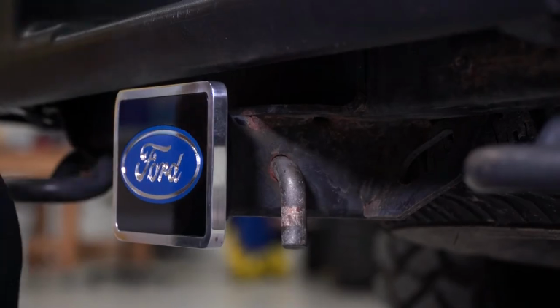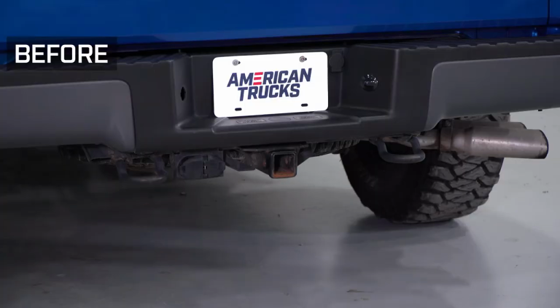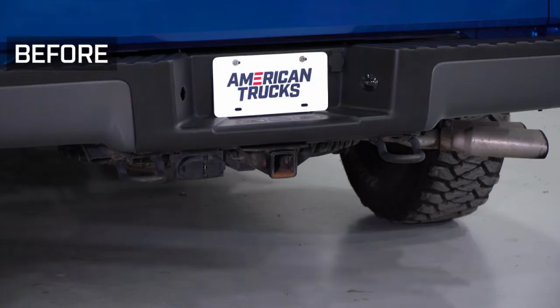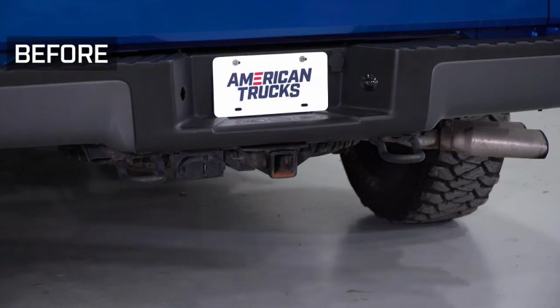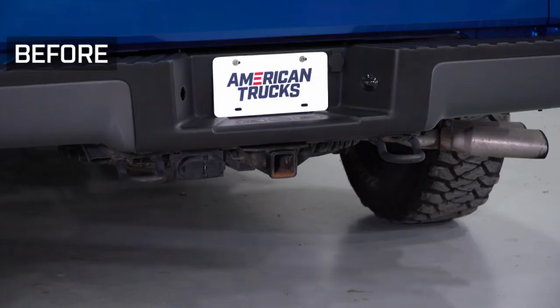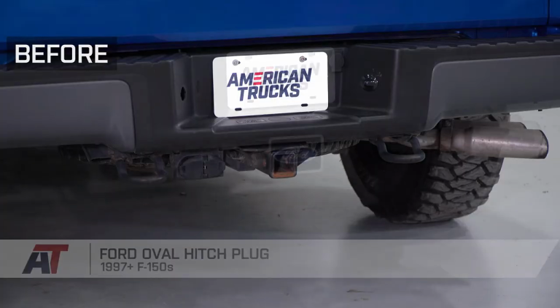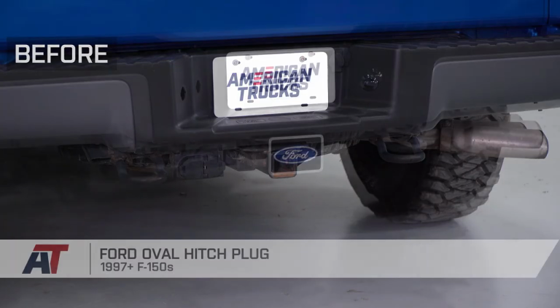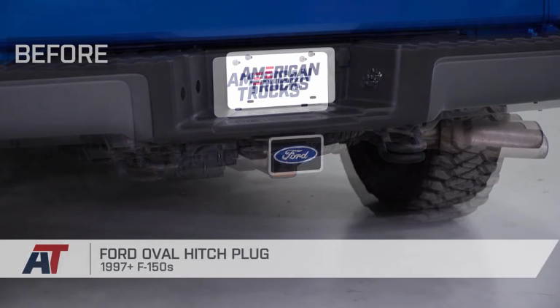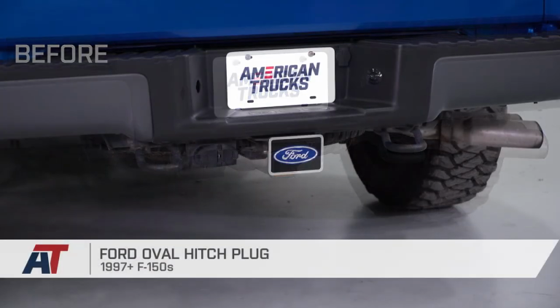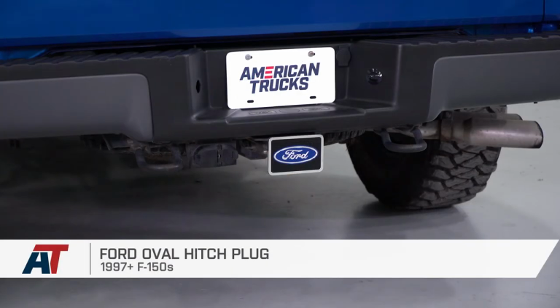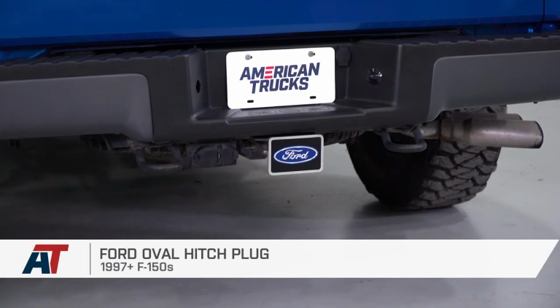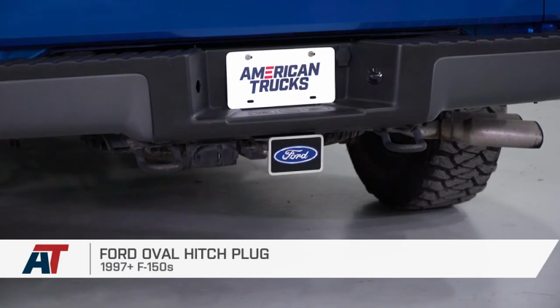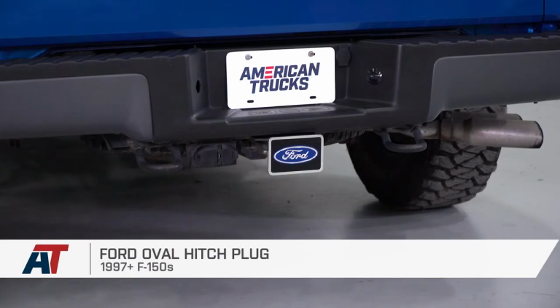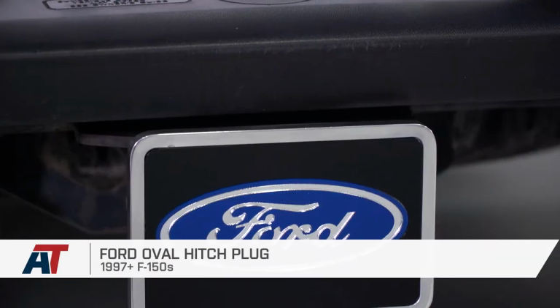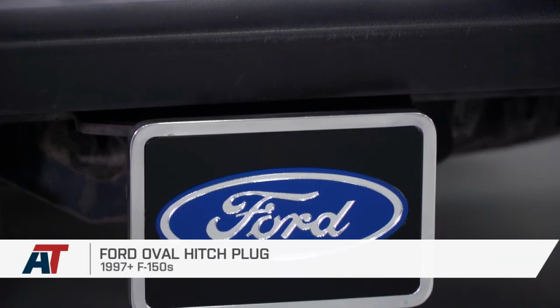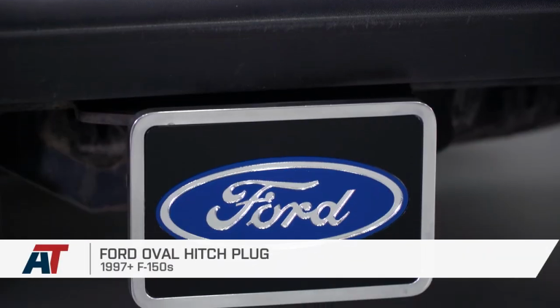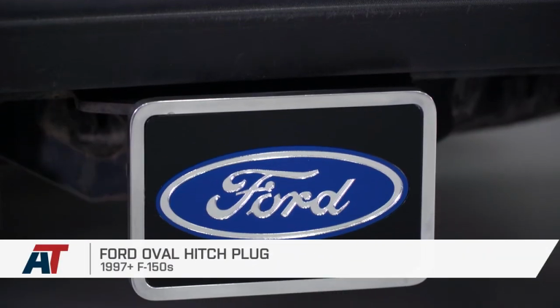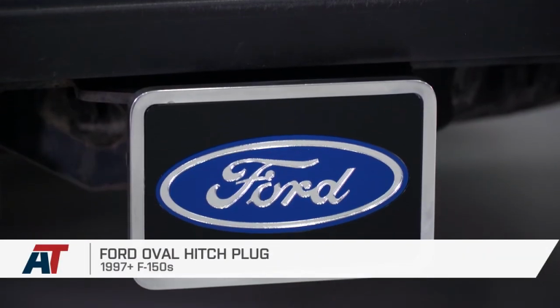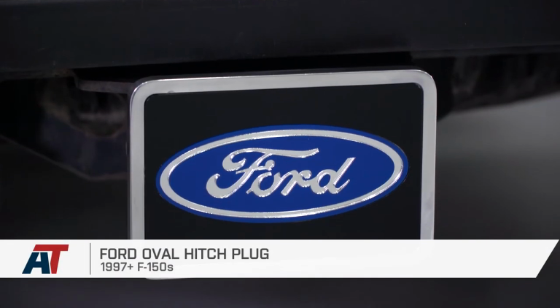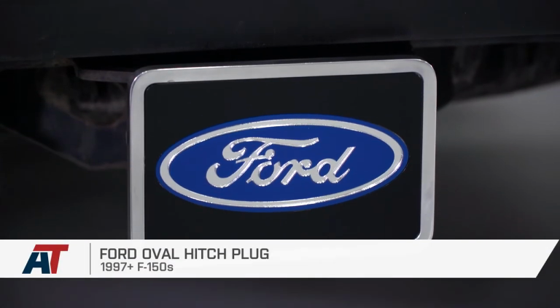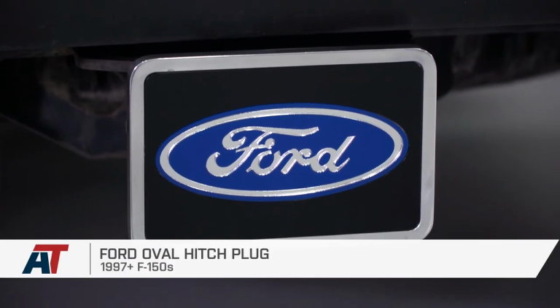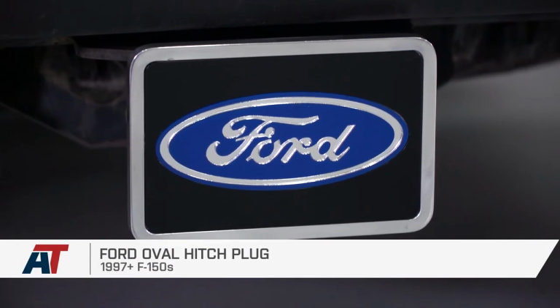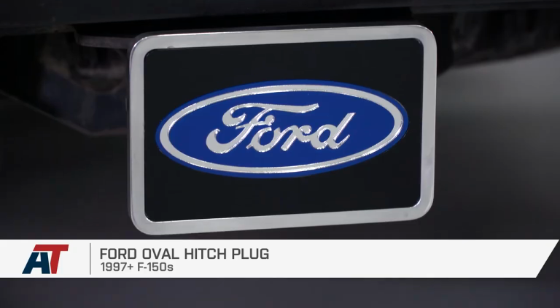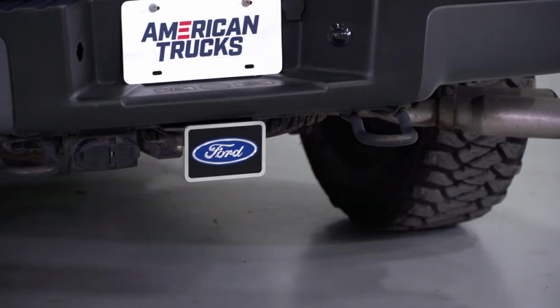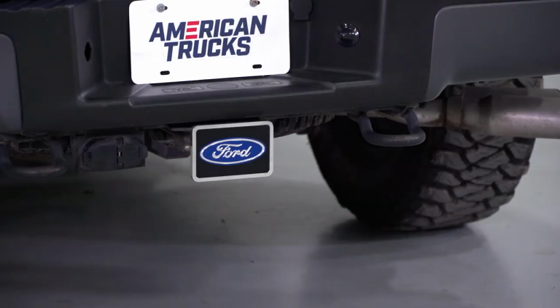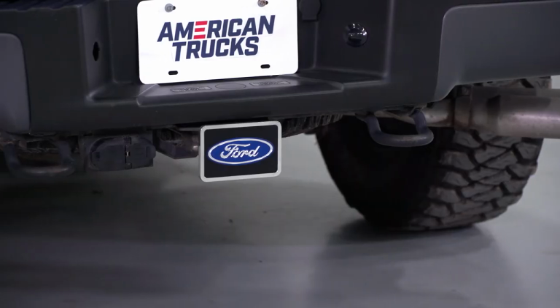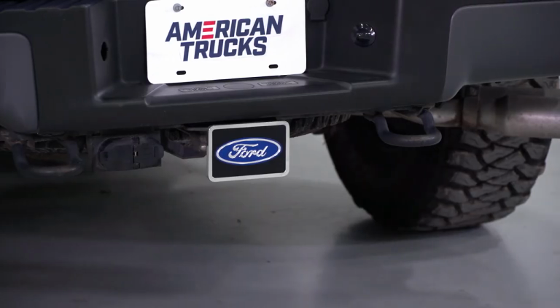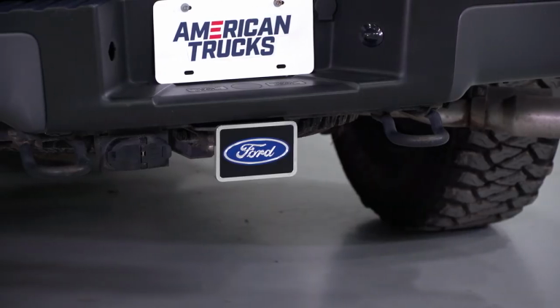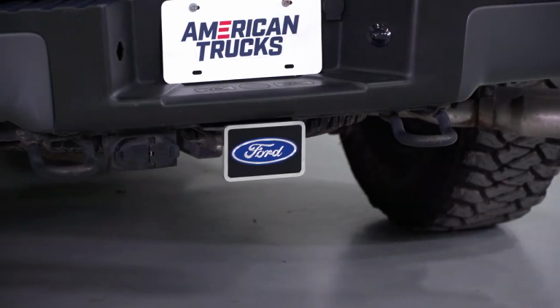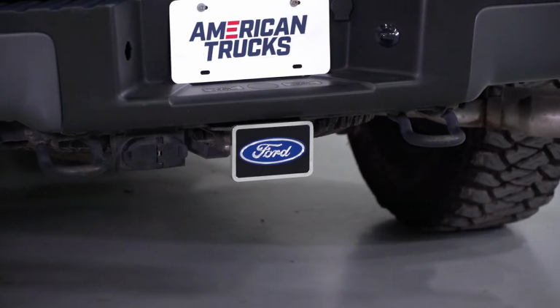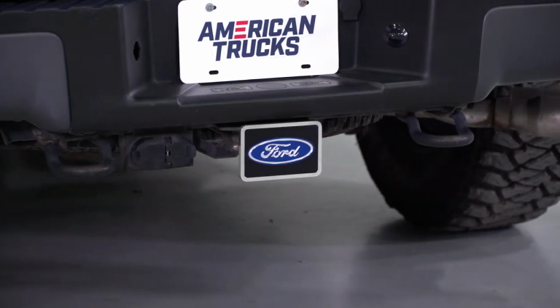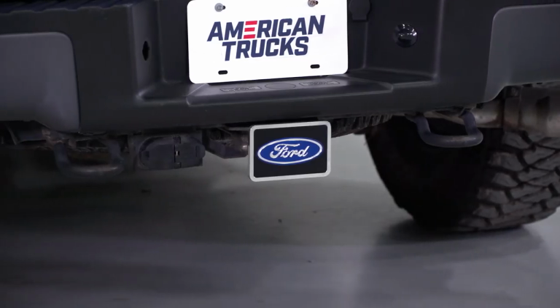So if you're the owner of a 97 or newer F-150 with a two-inch receiver, you can grab the Ford Oval Hitch Plug right here at americantrucks.com.